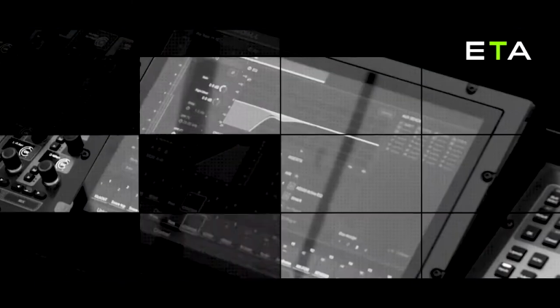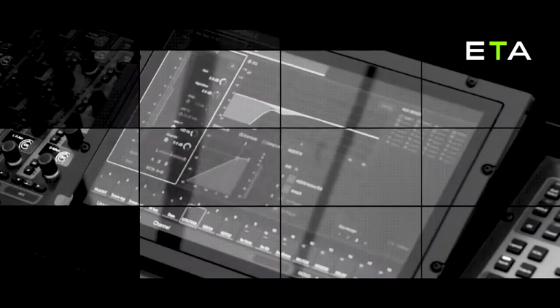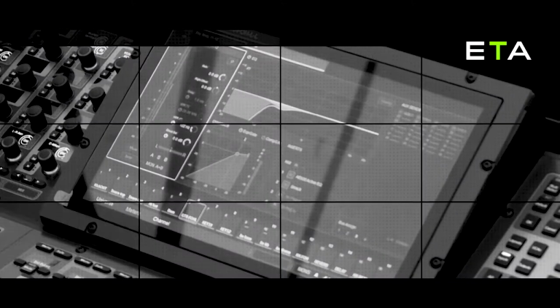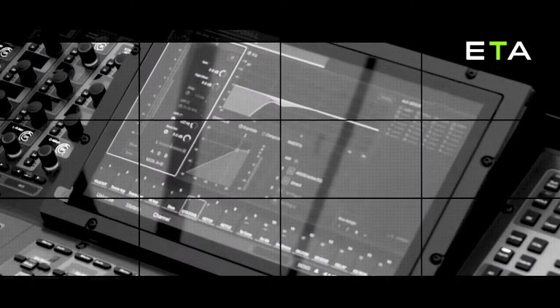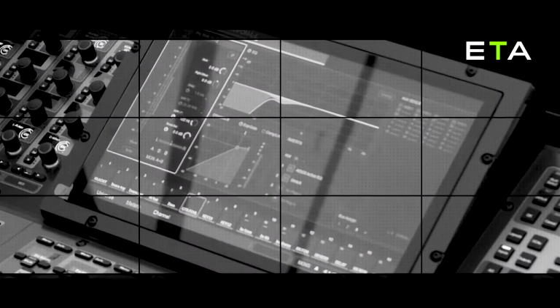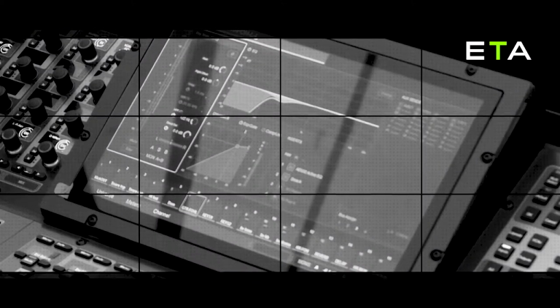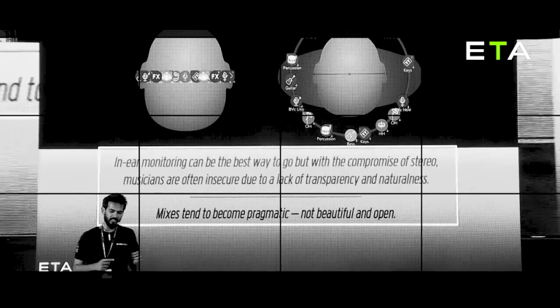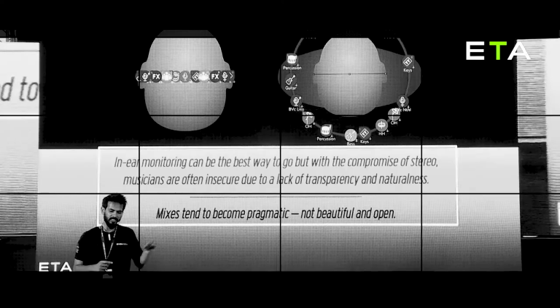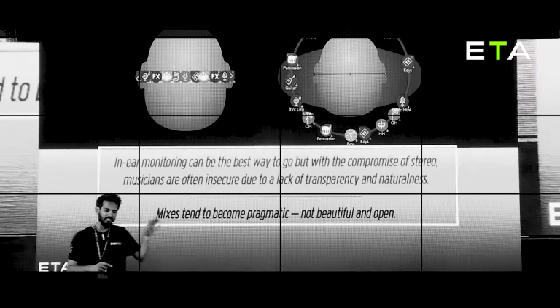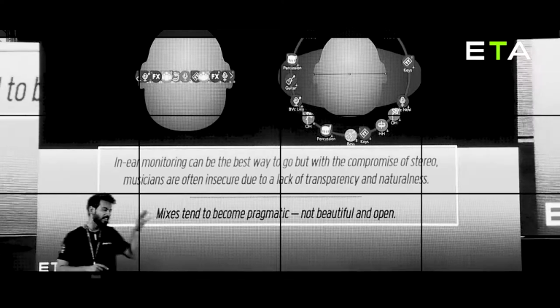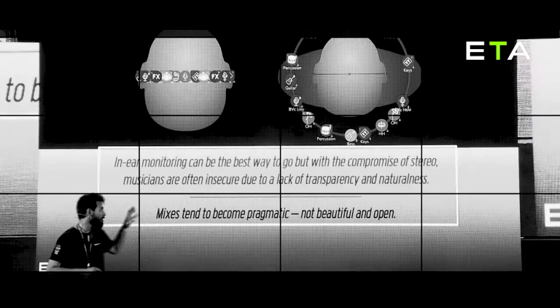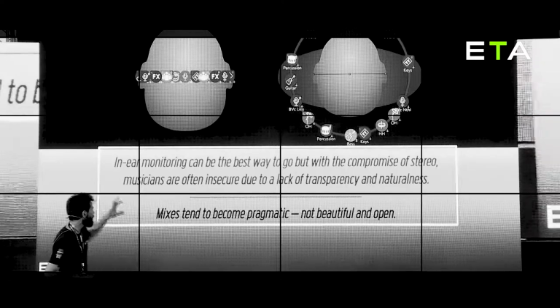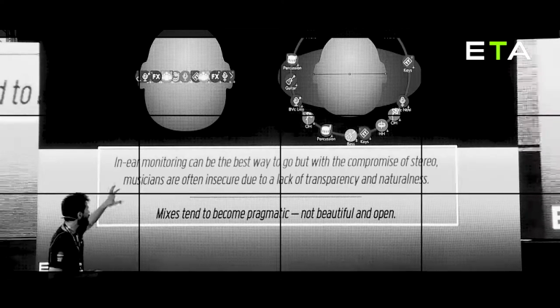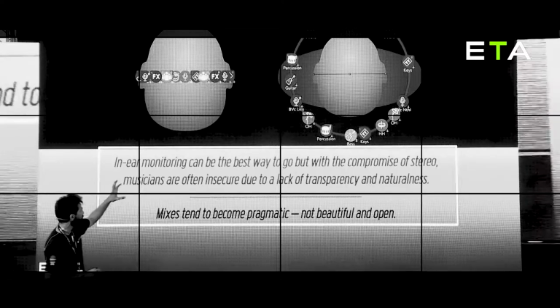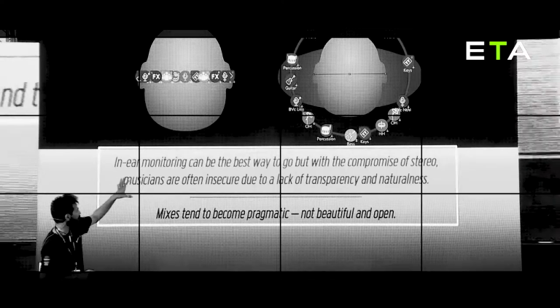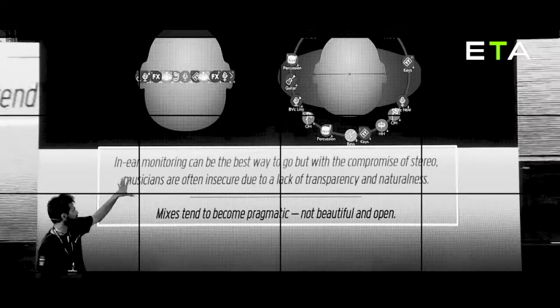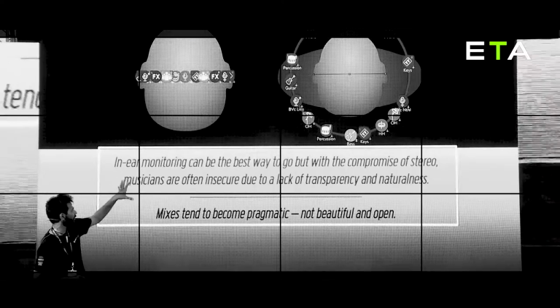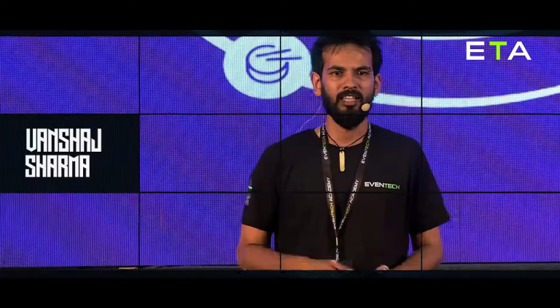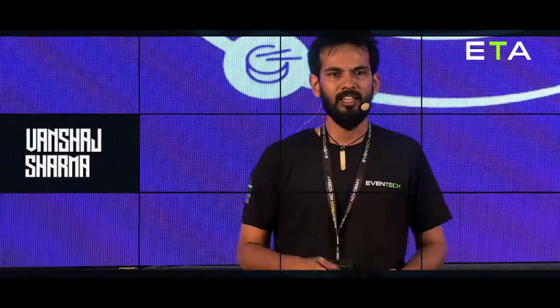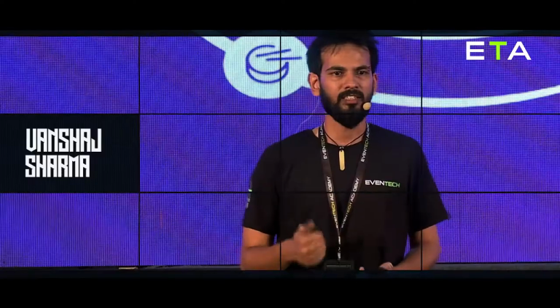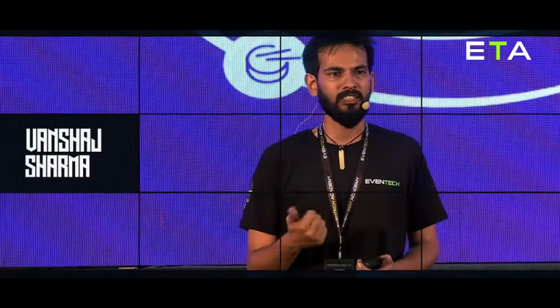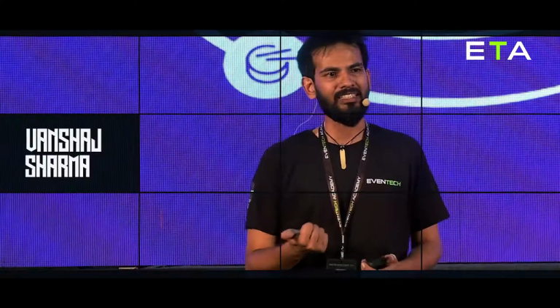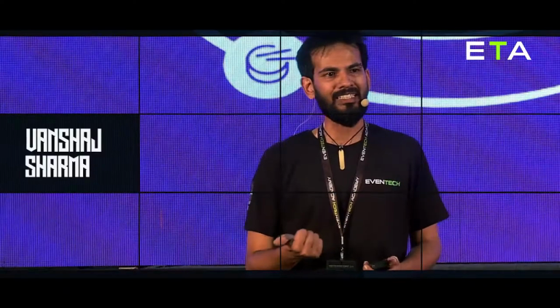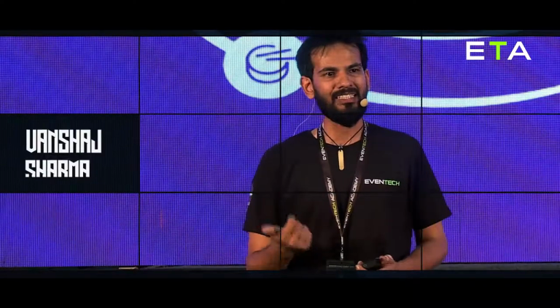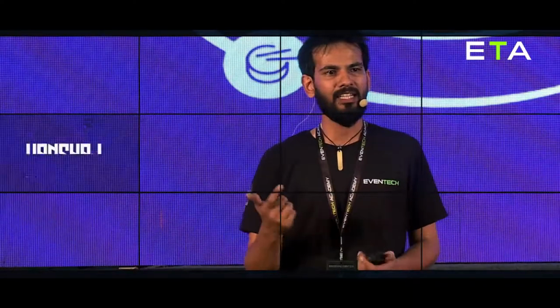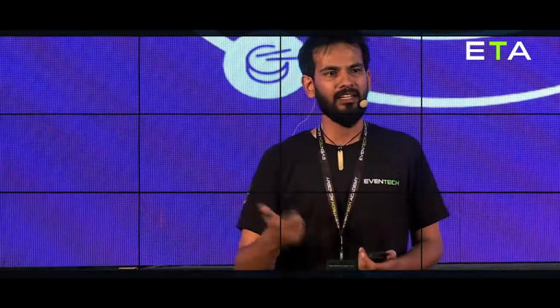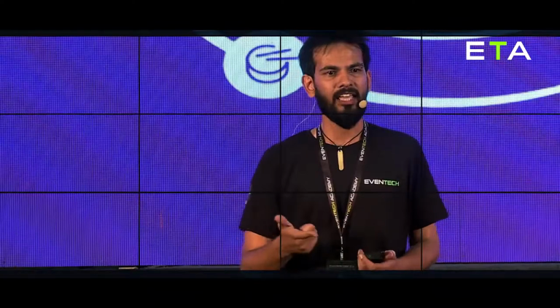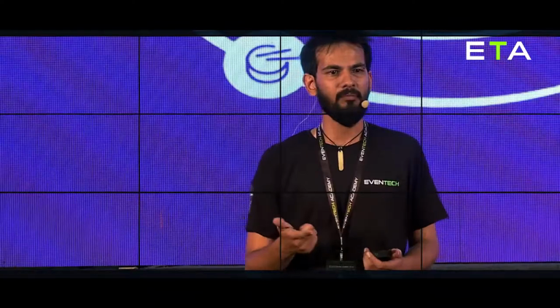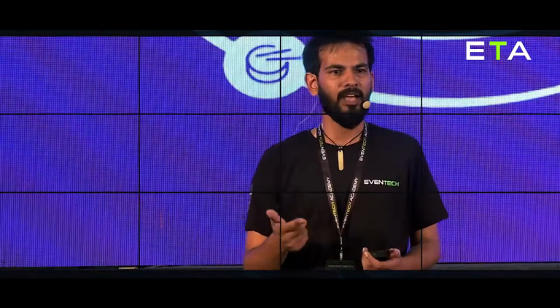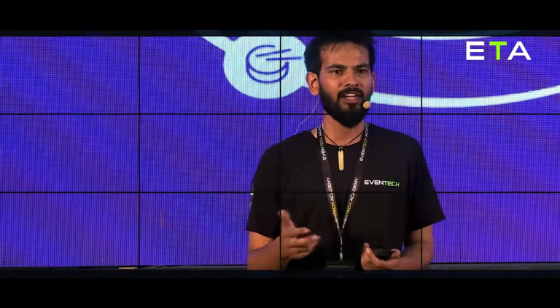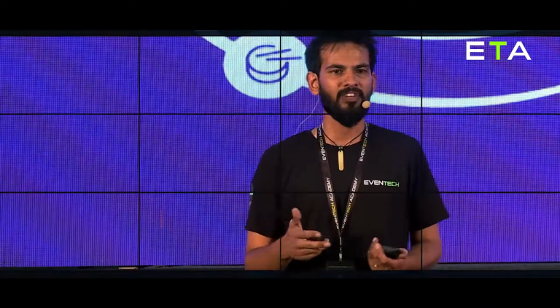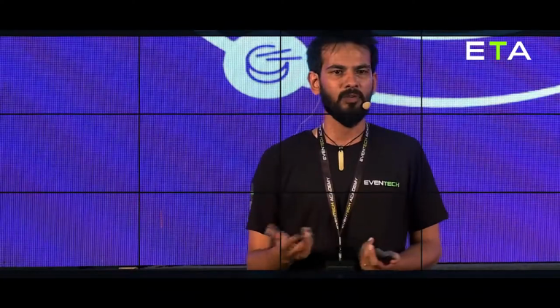What is immersive sound? It's basically three fundamental factors: distance, time, and frequency.